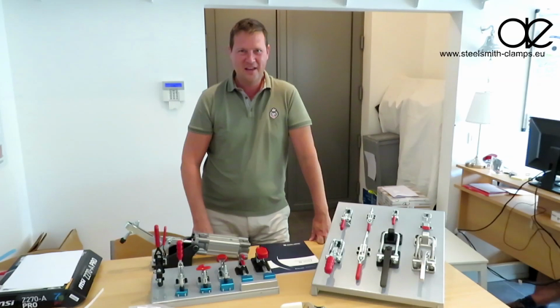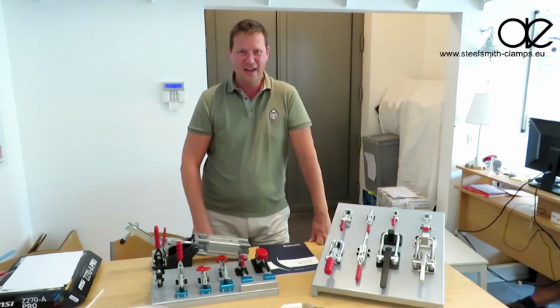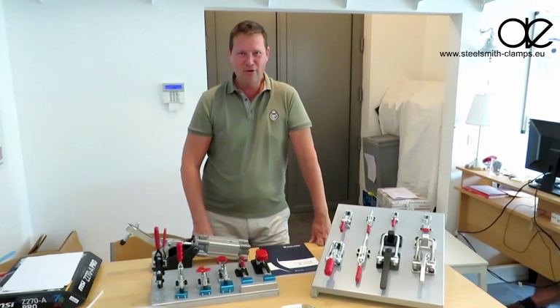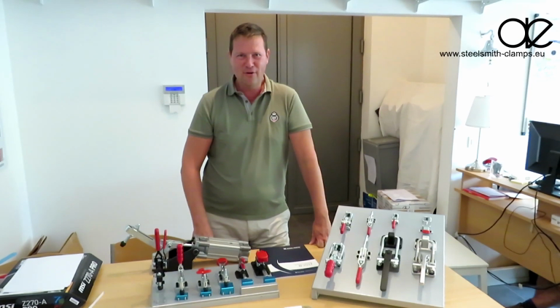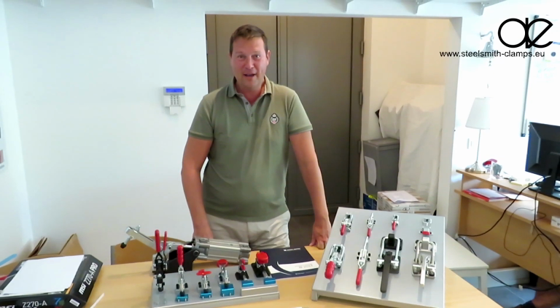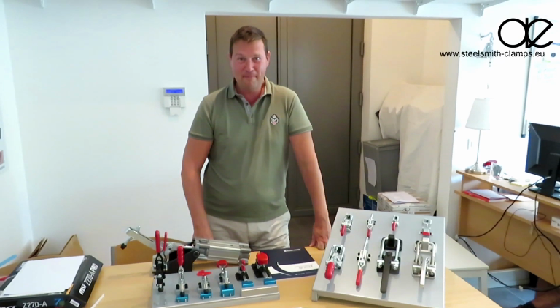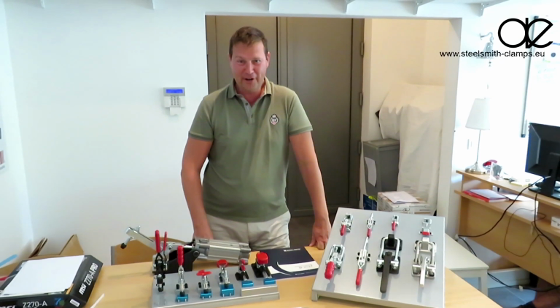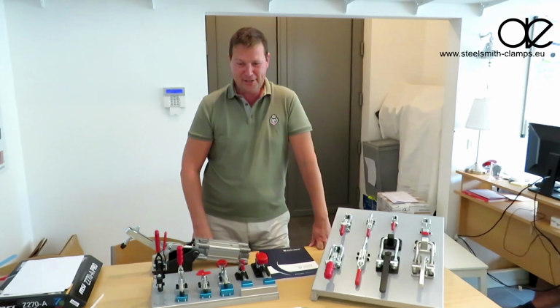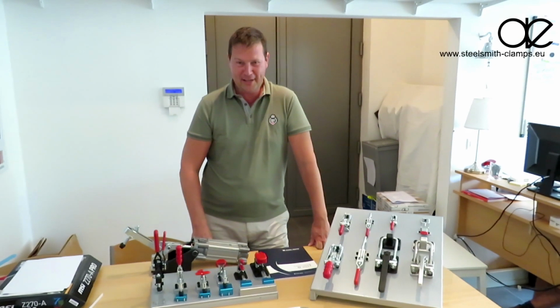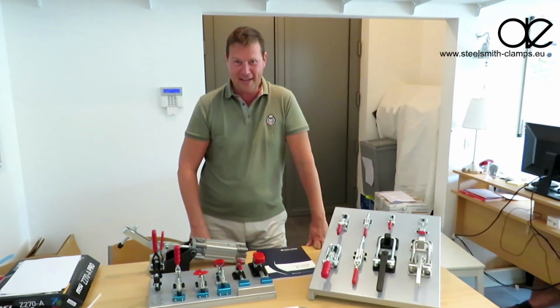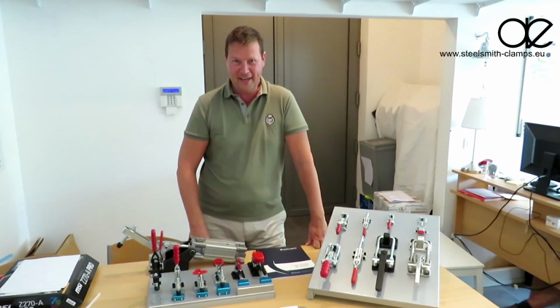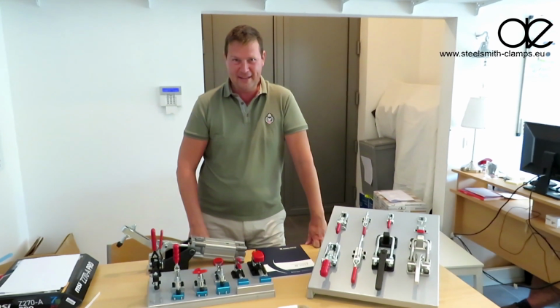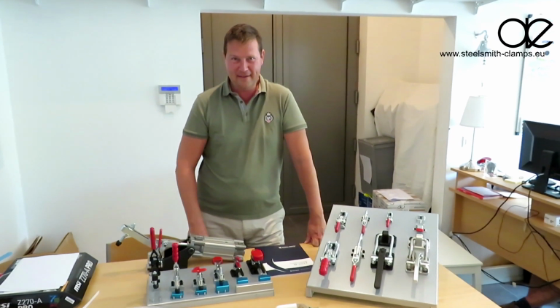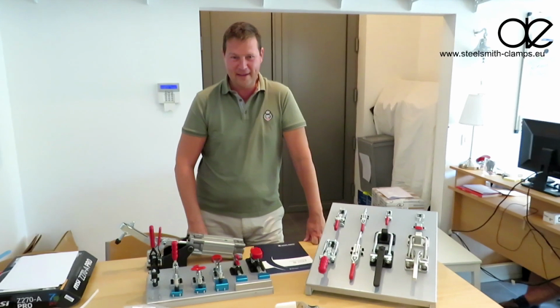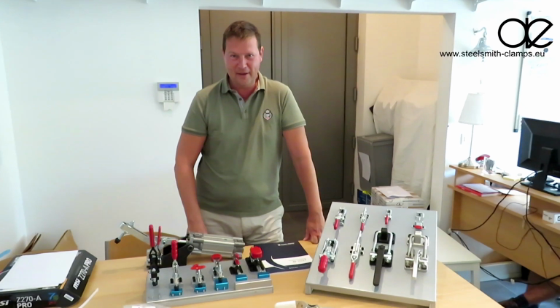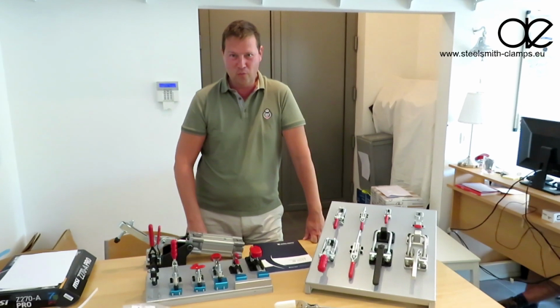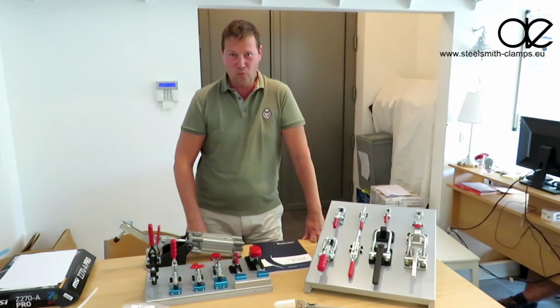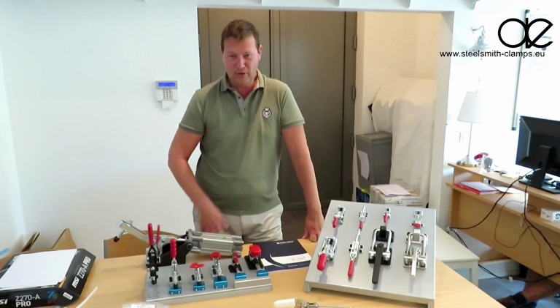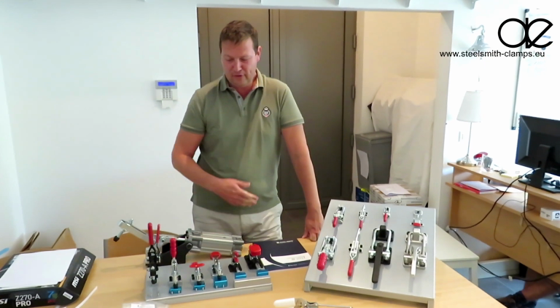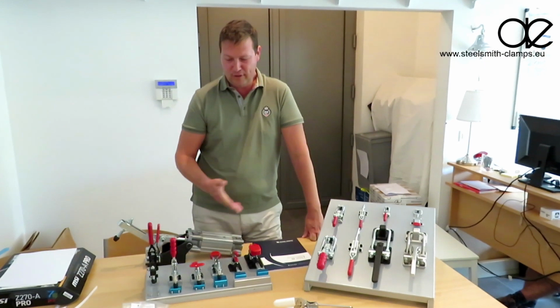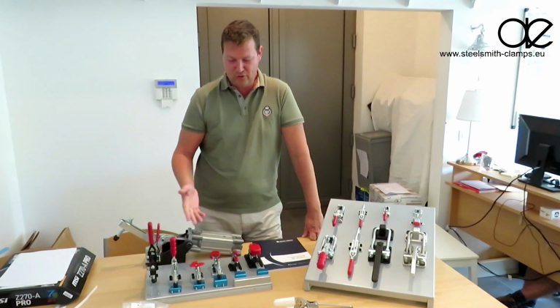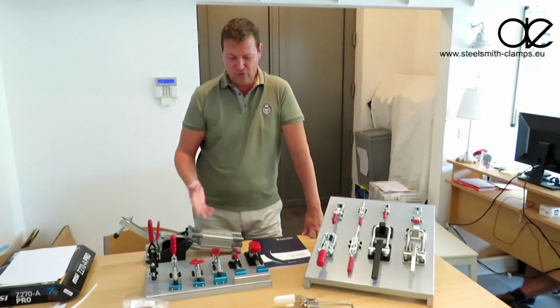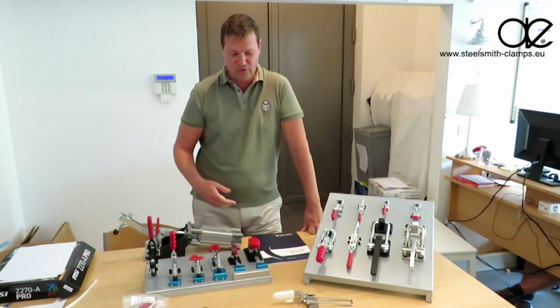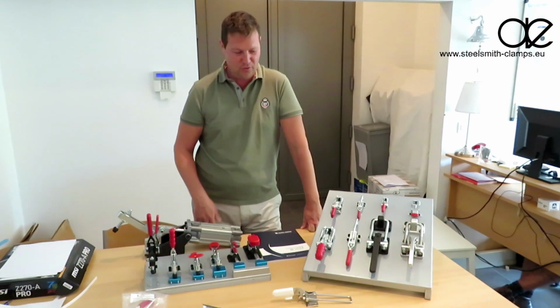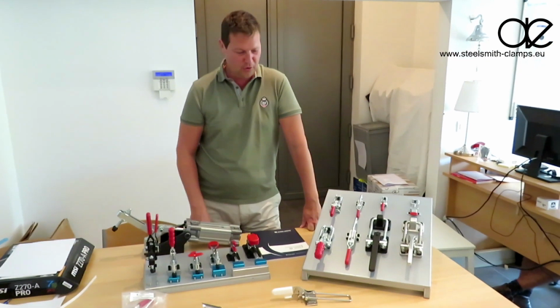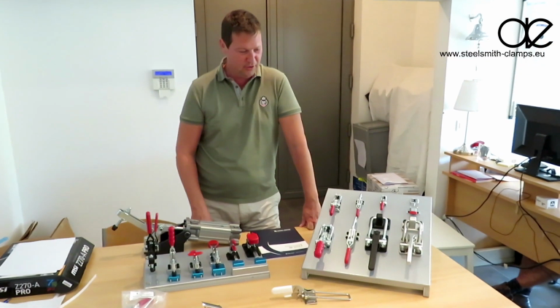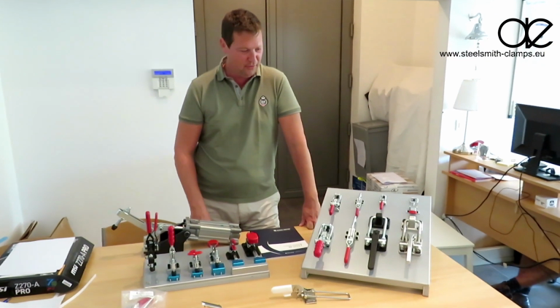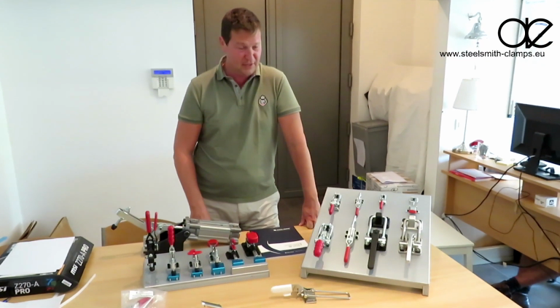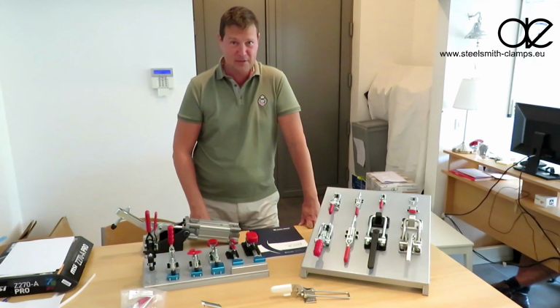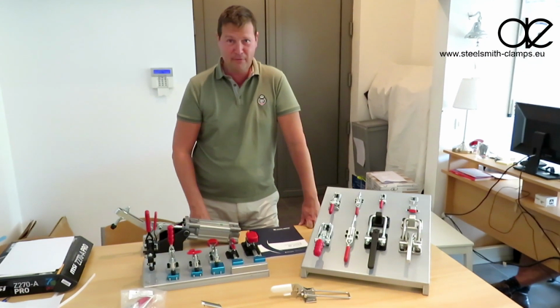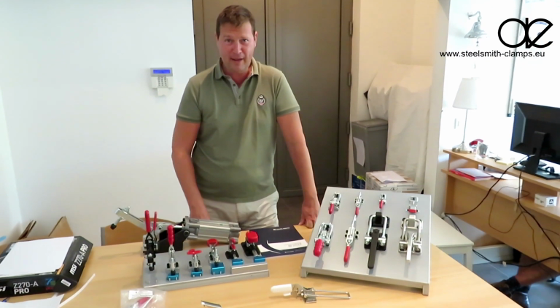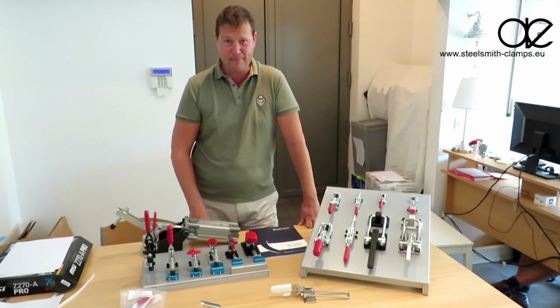Hello, I'm Bart and would like to introduce you to the world of SteelSmith clamps.